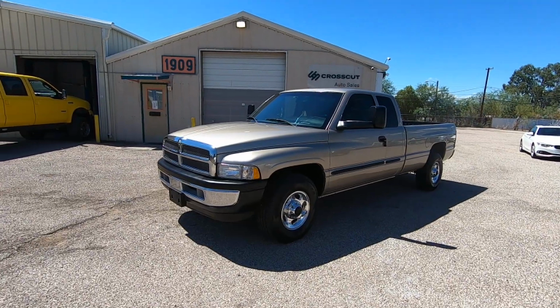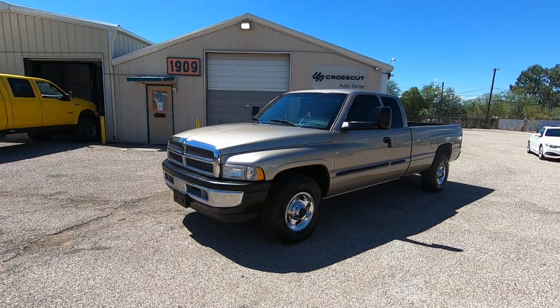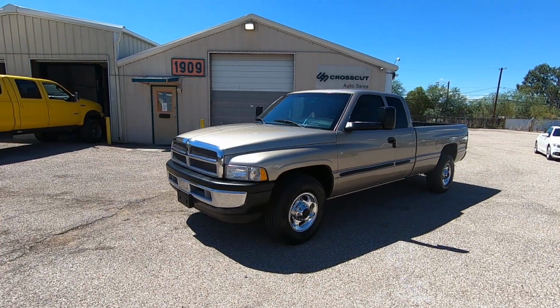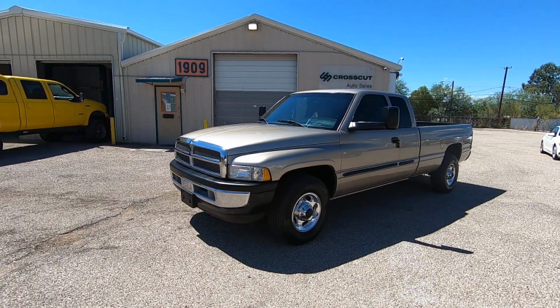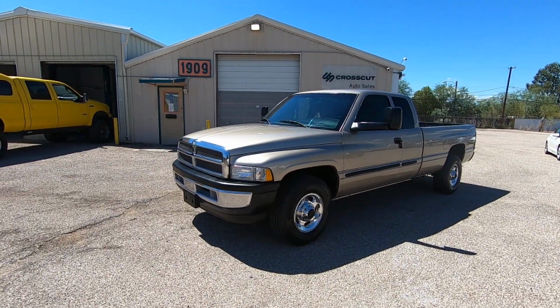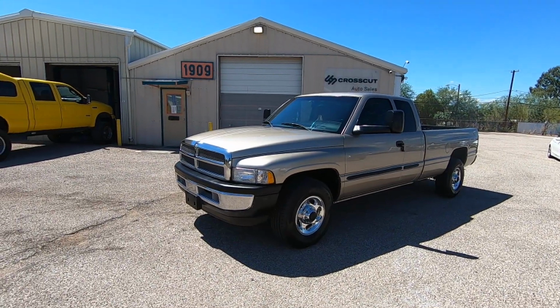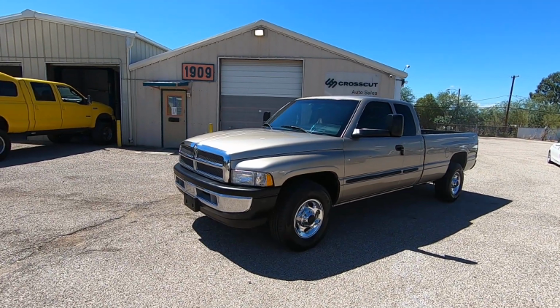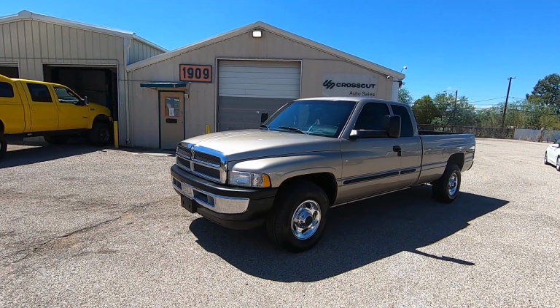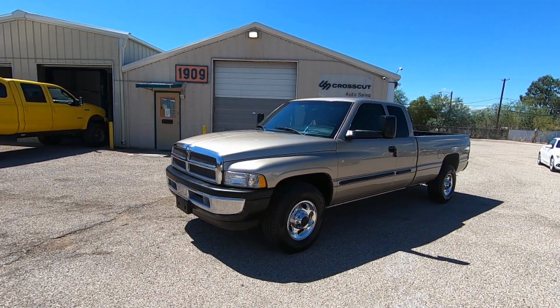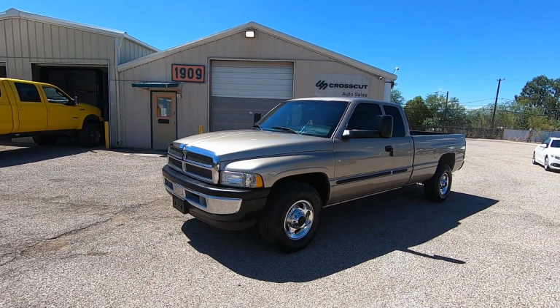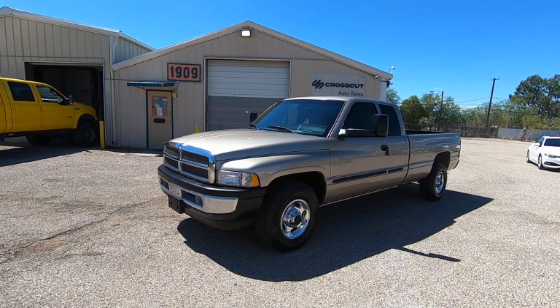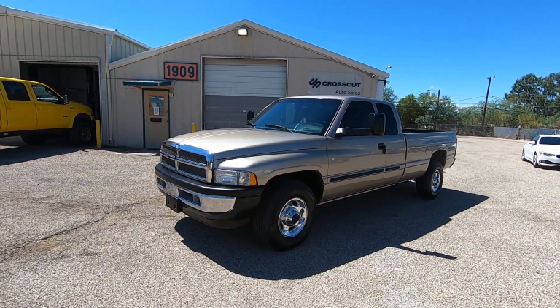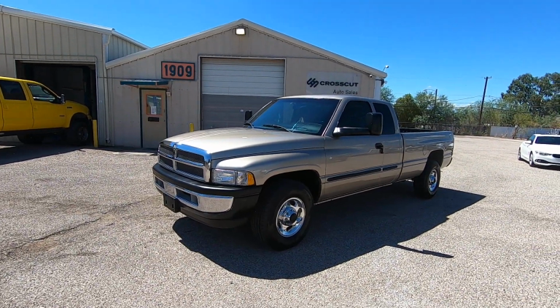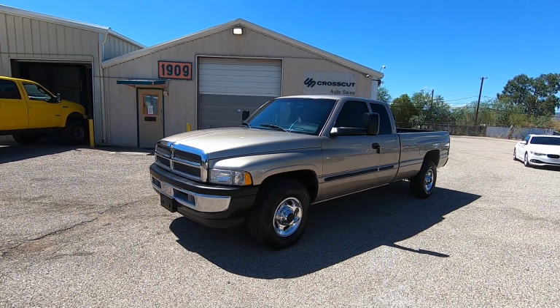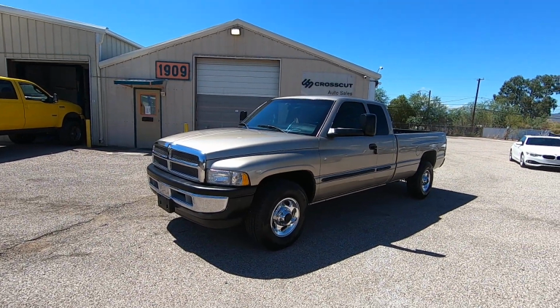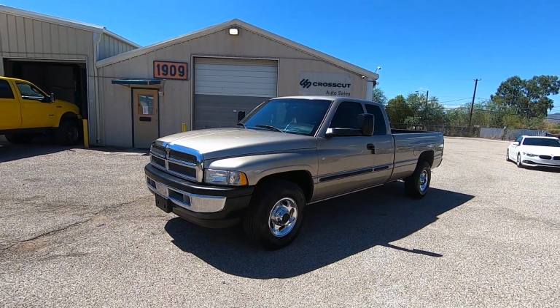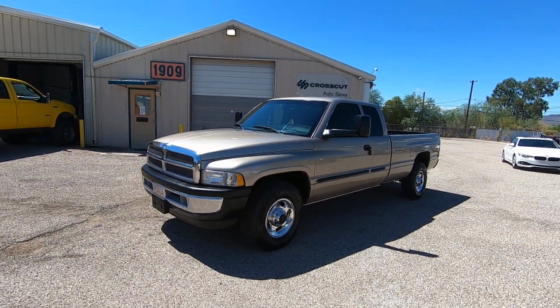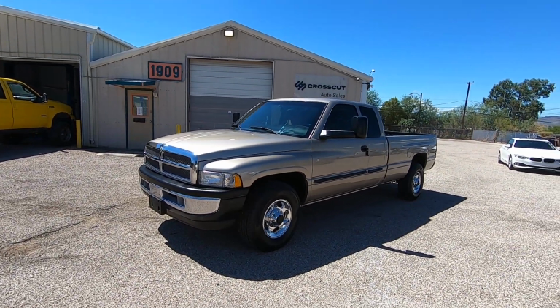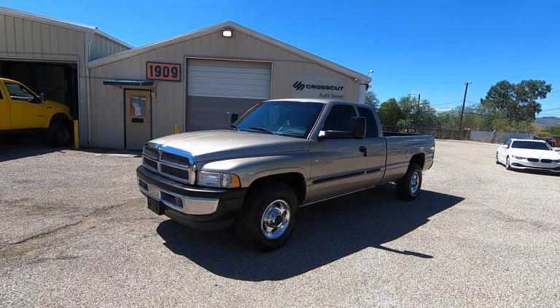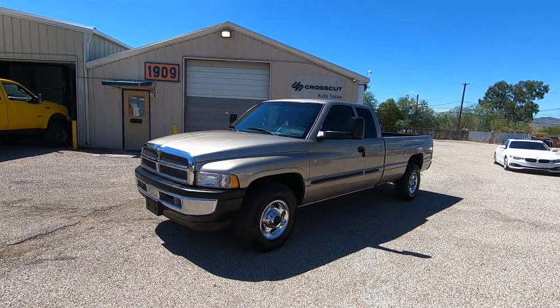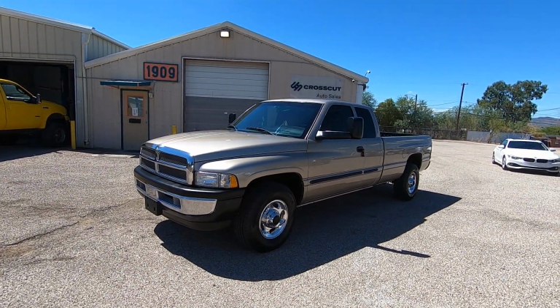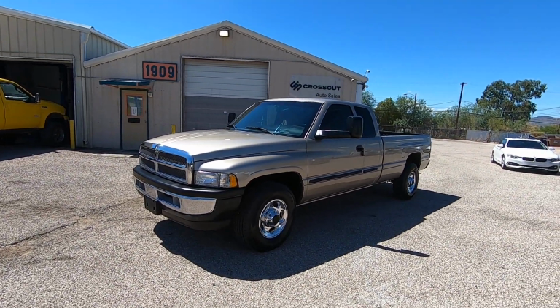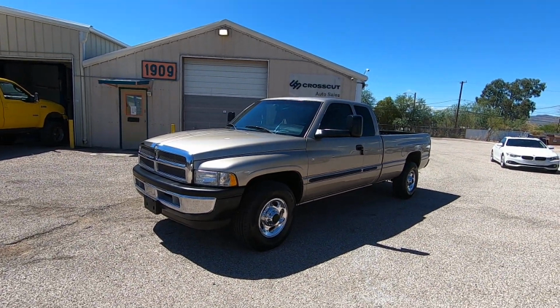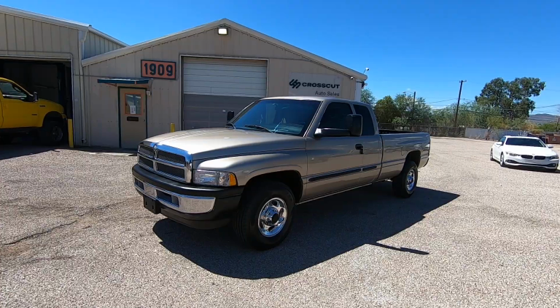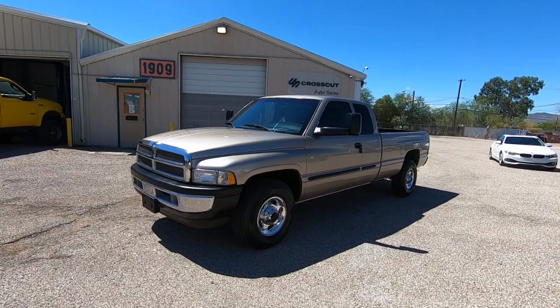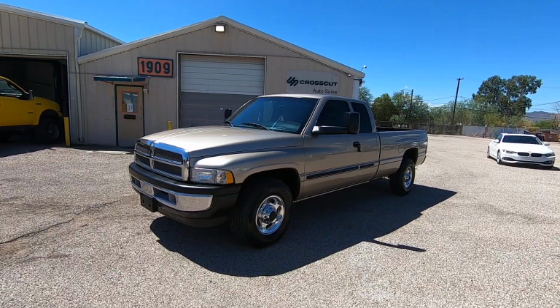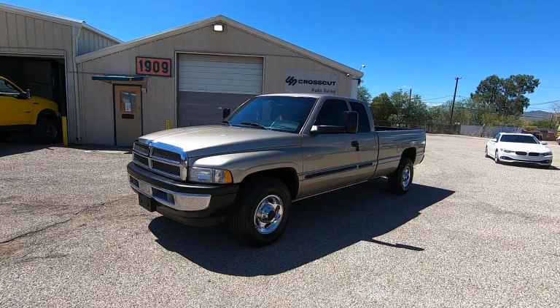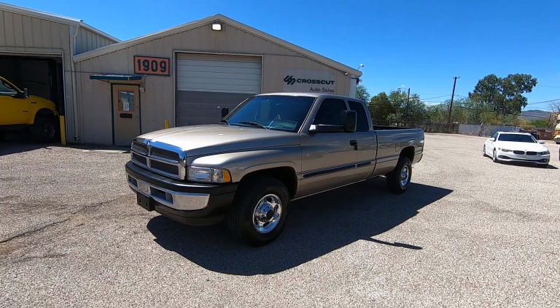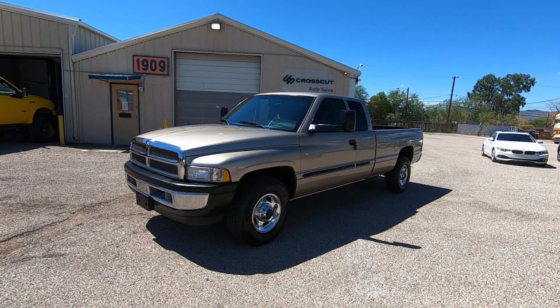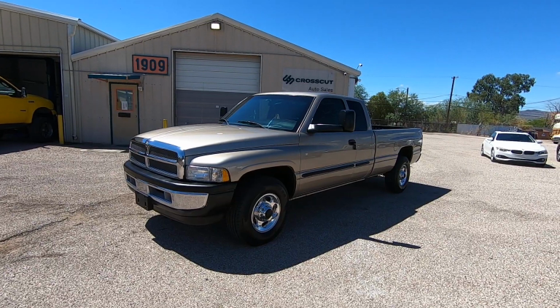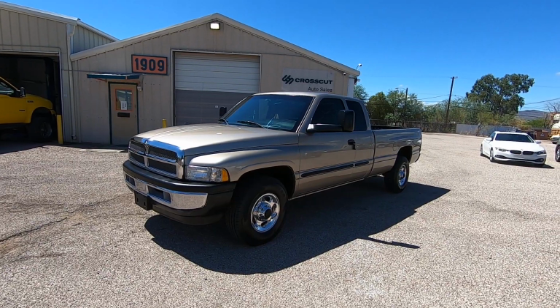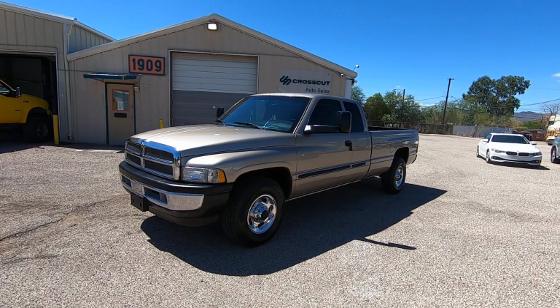This is Roger with Crosscut in Tucson, Arizona. We're selling this truck — it's a 2002 Dodge Ram 2500.